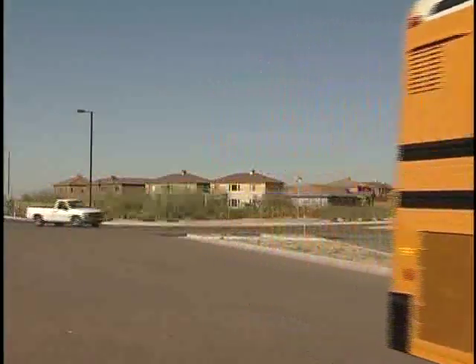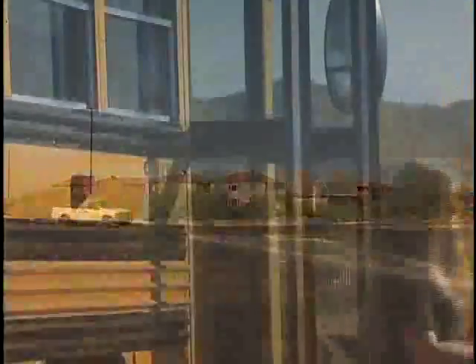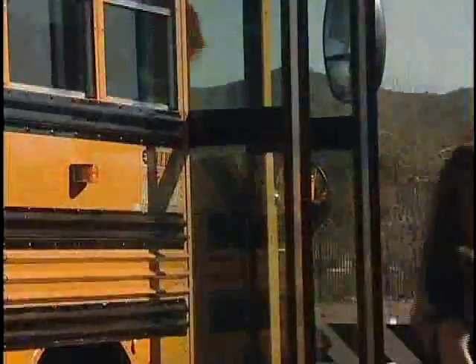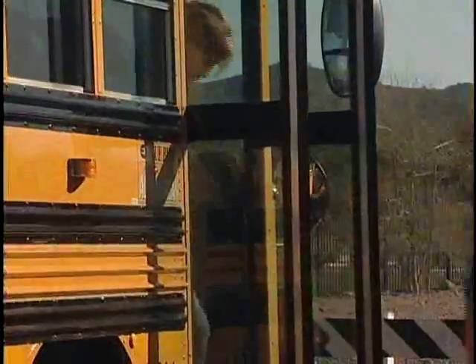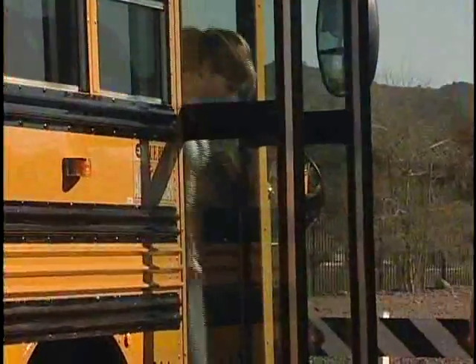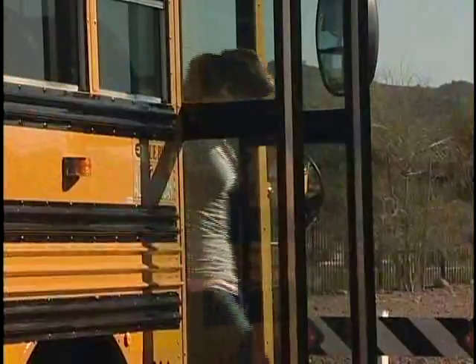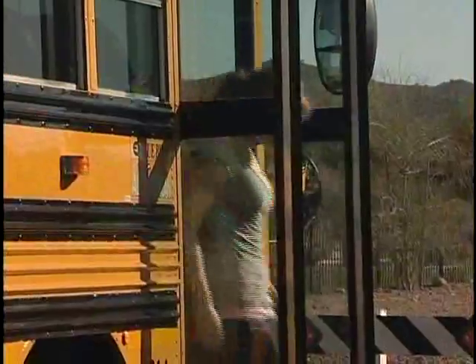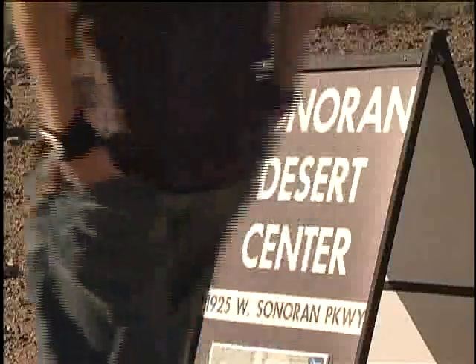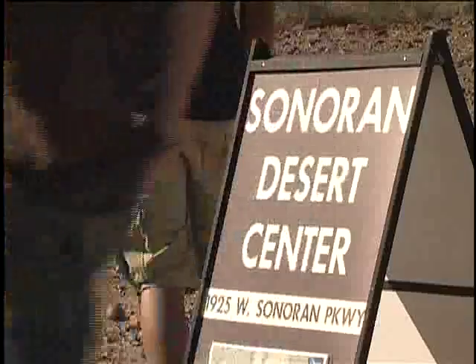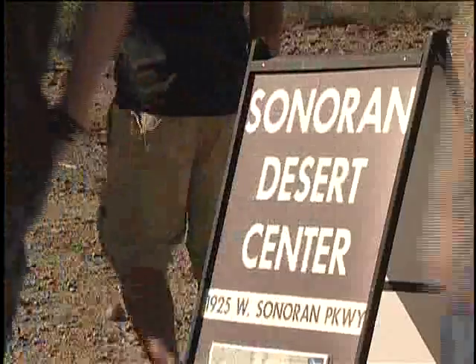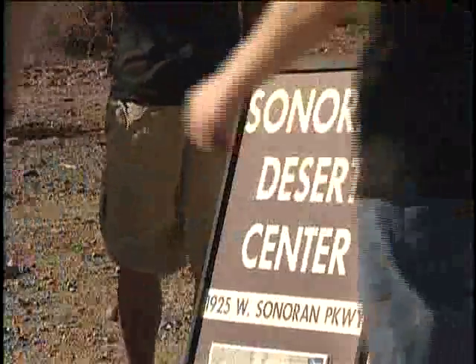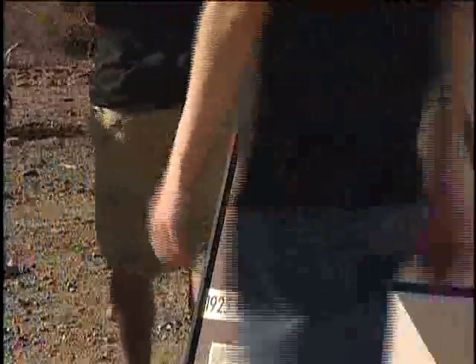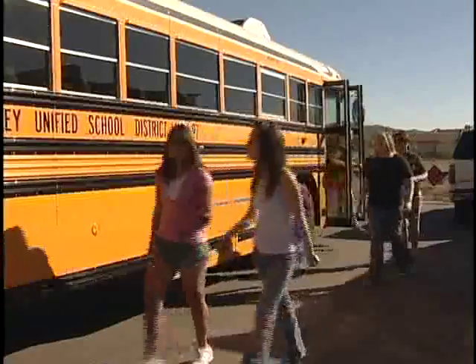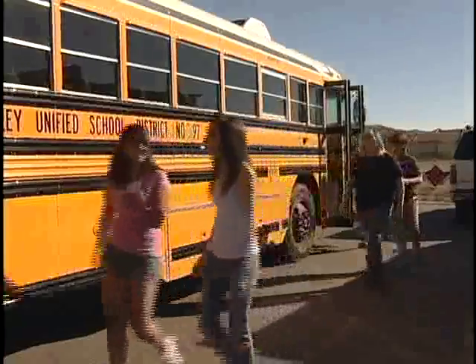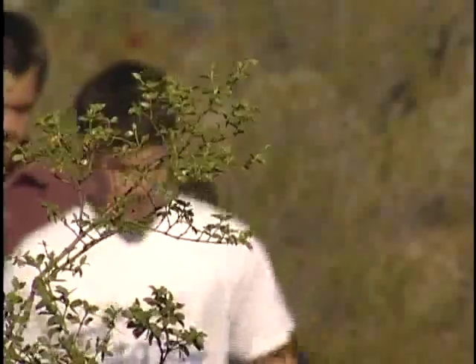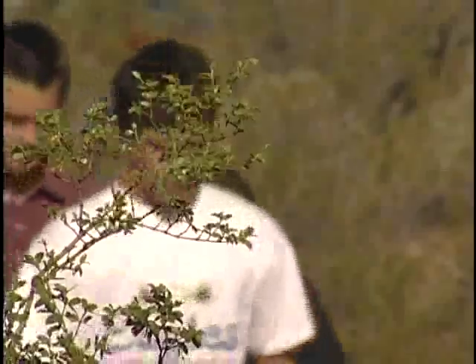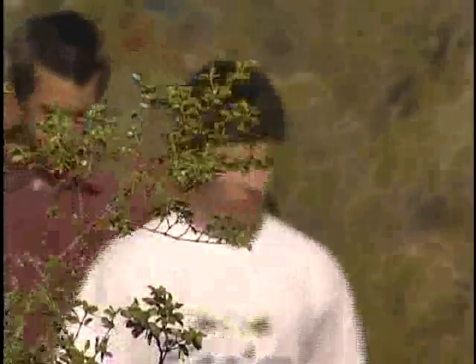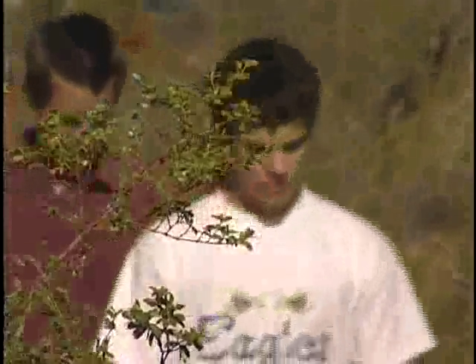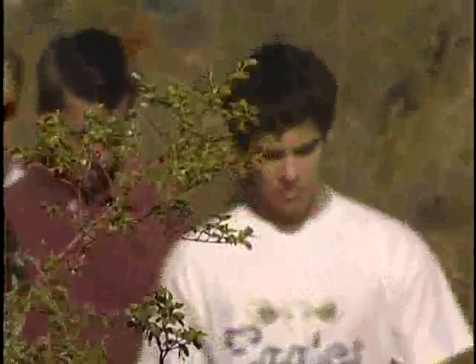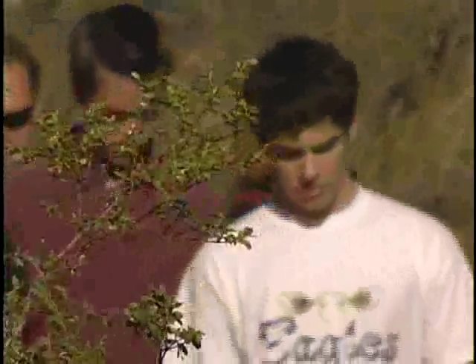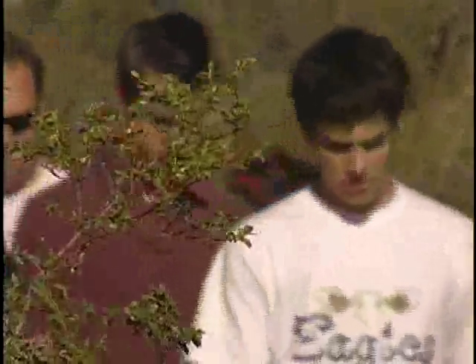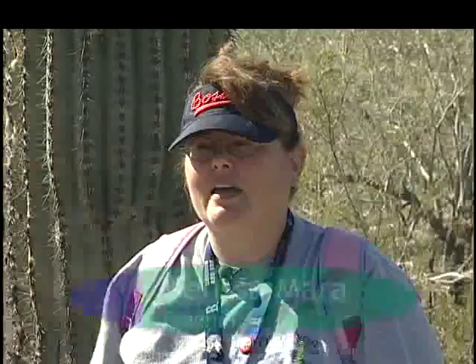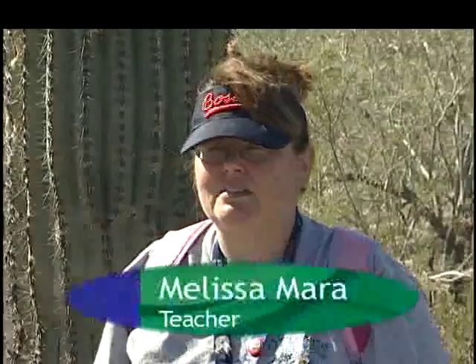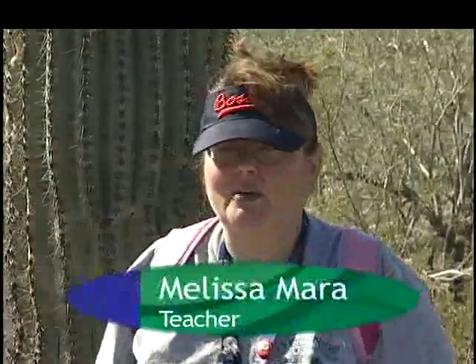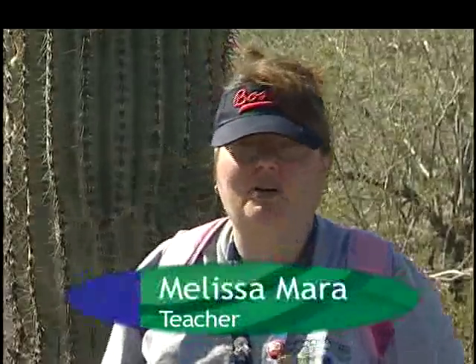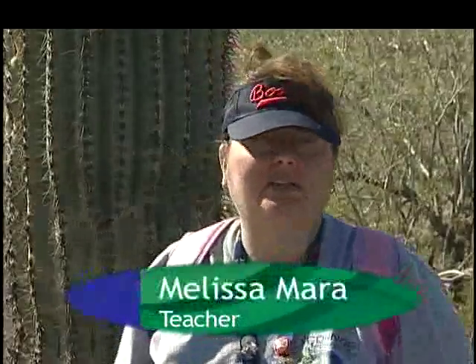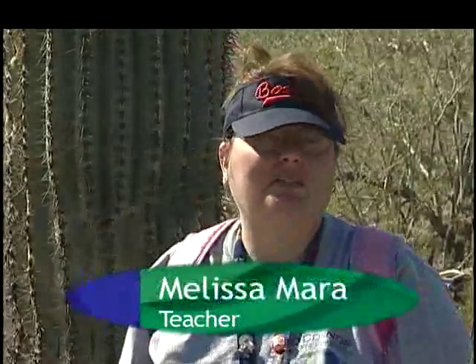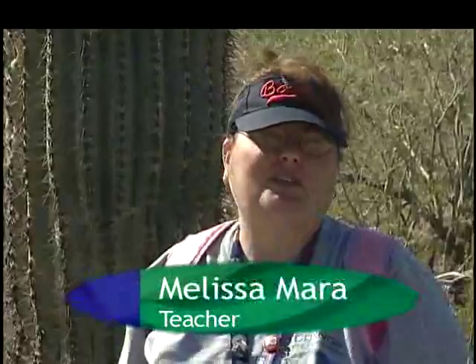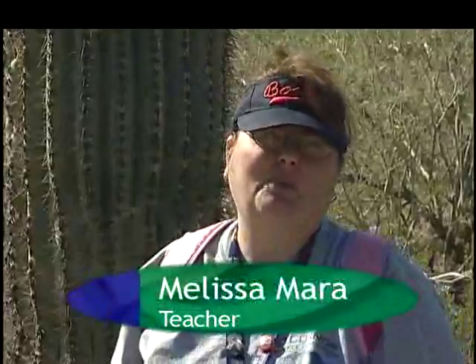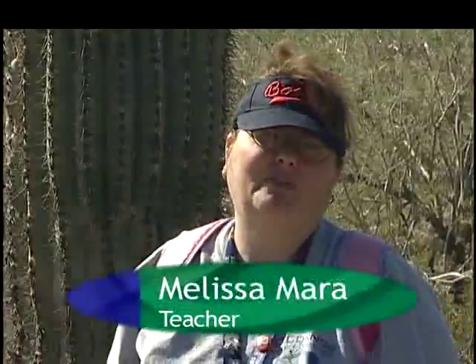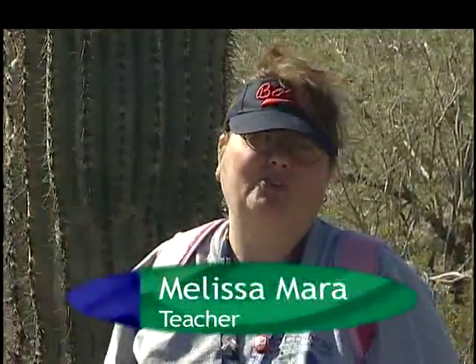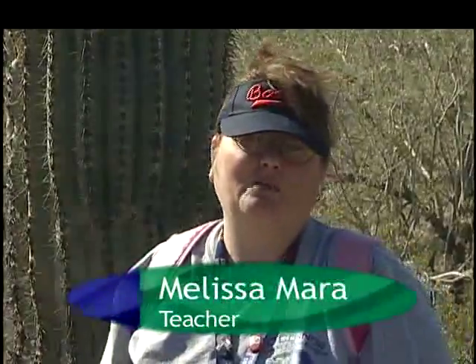Alright you guys, this way. Let's go. We're at the Desert Sonoran Center and today we're collecting insects from our pitfall traps.